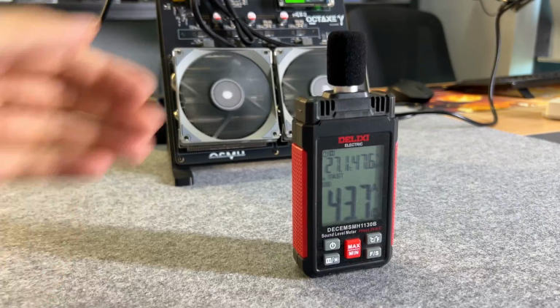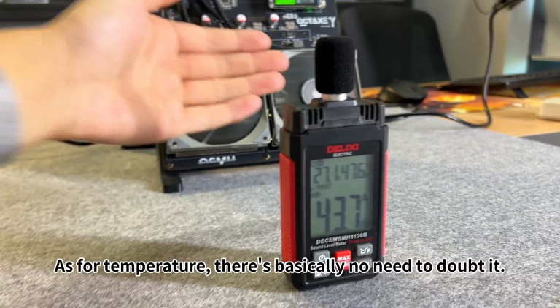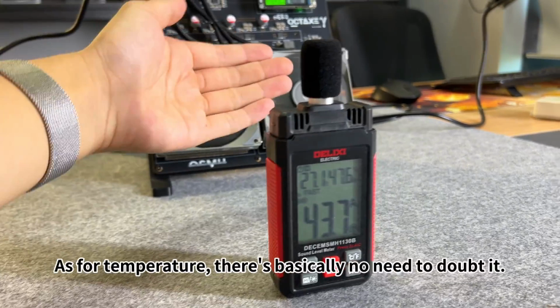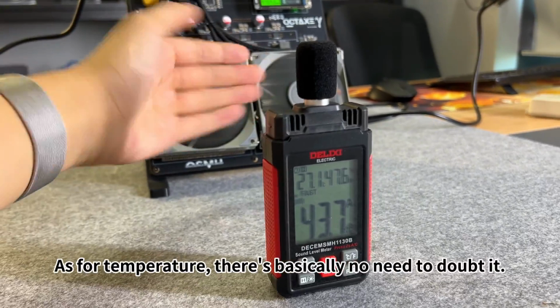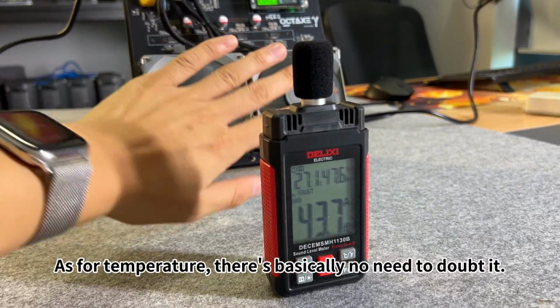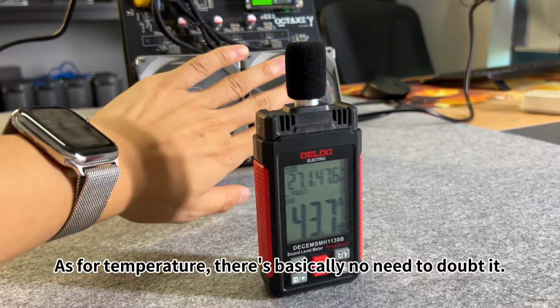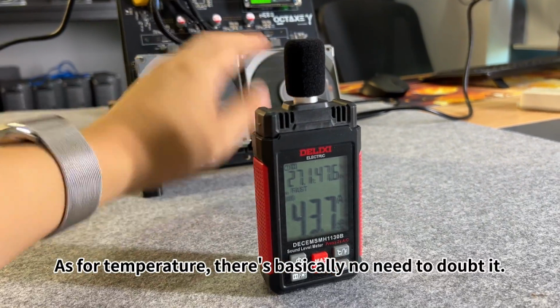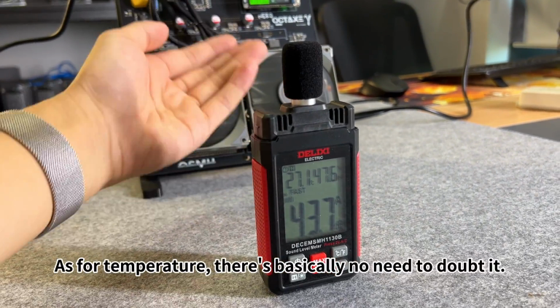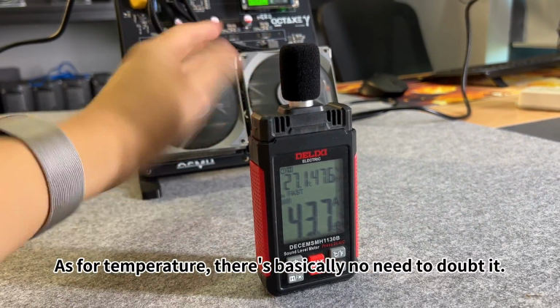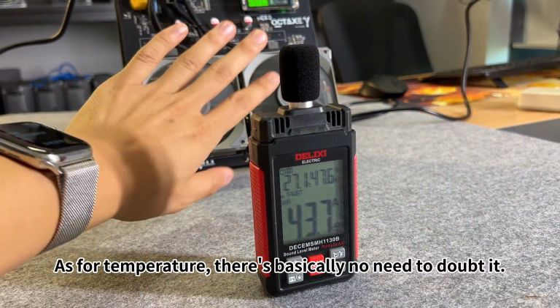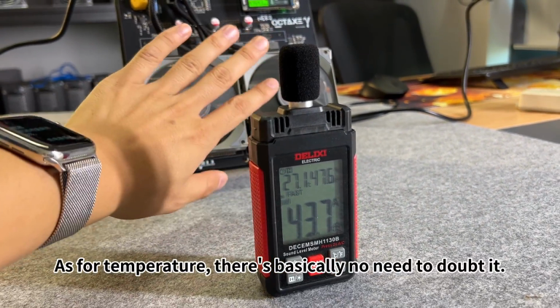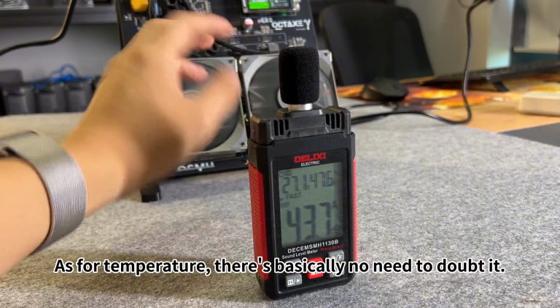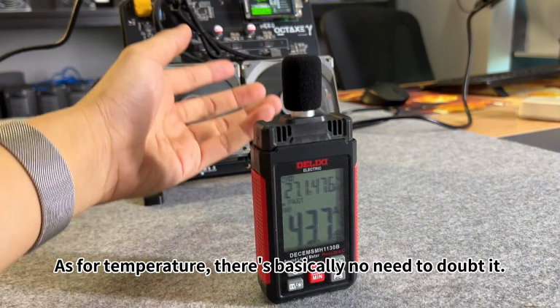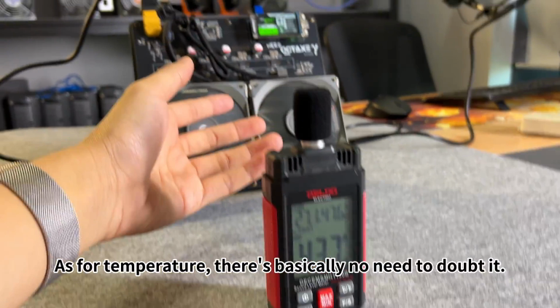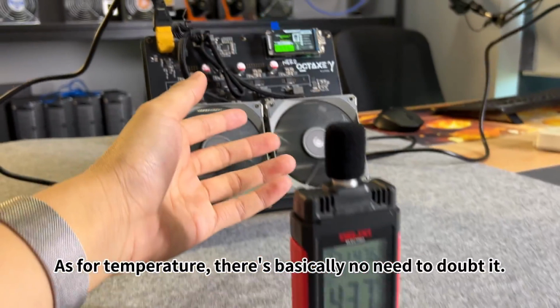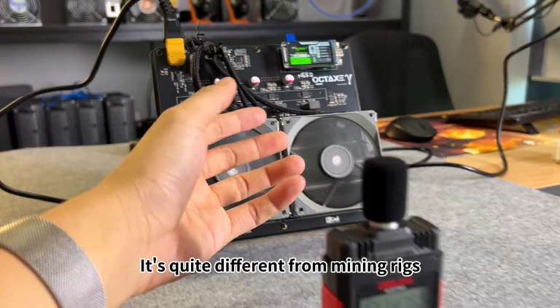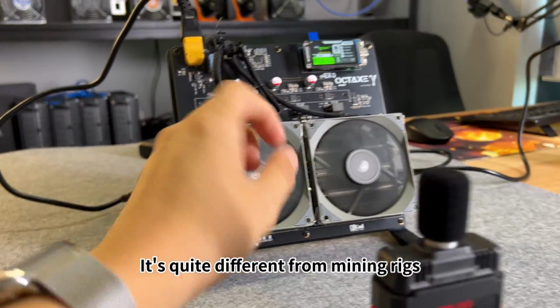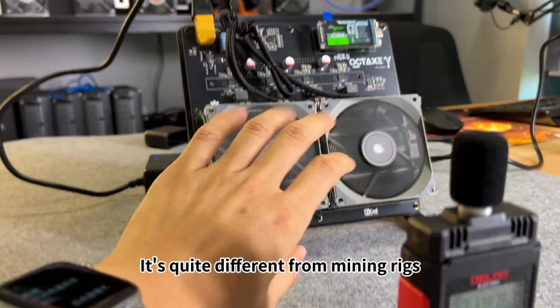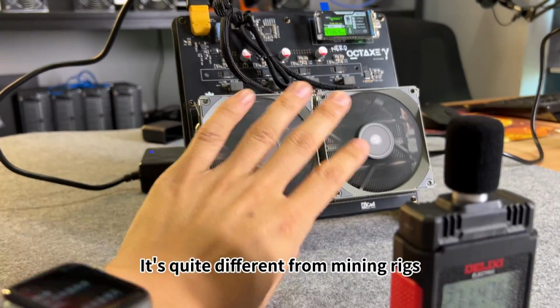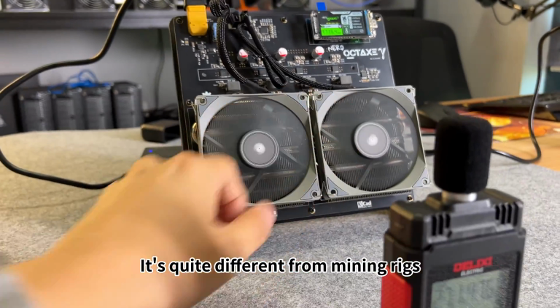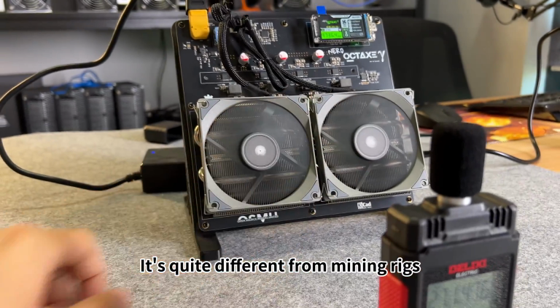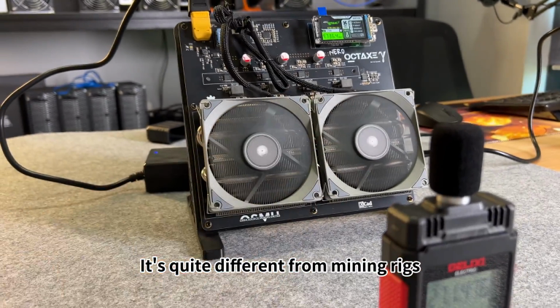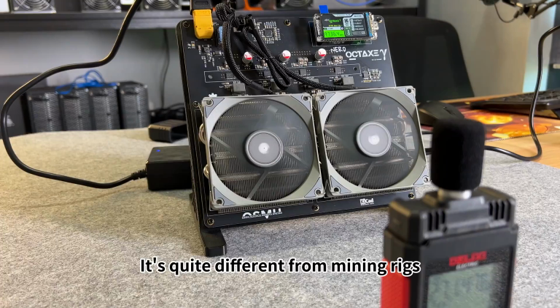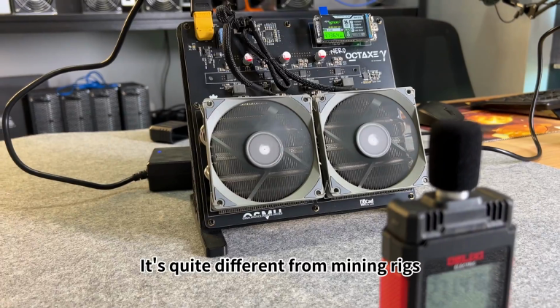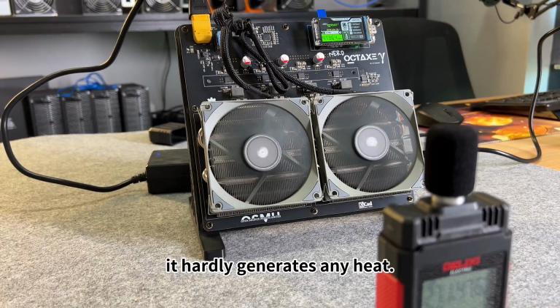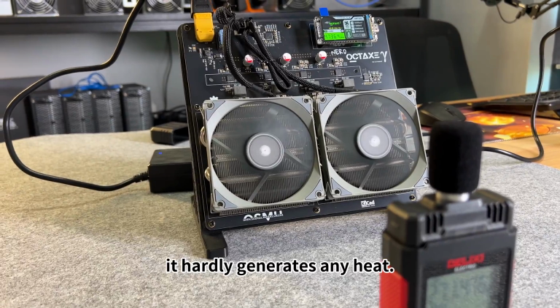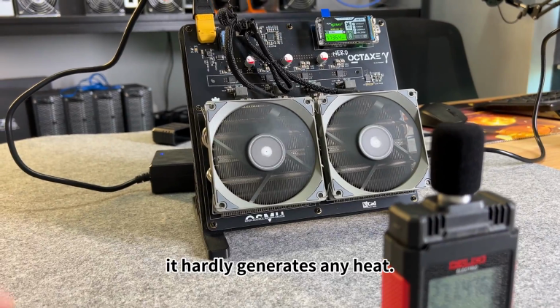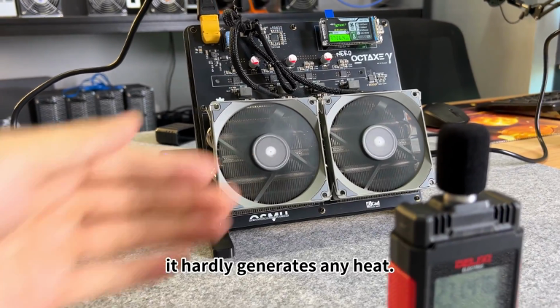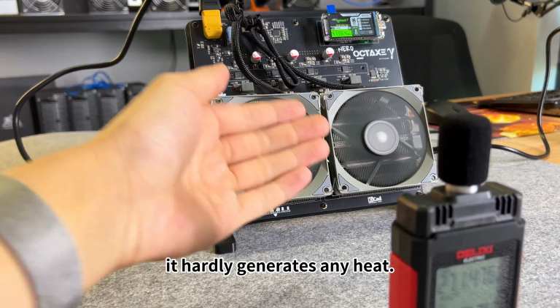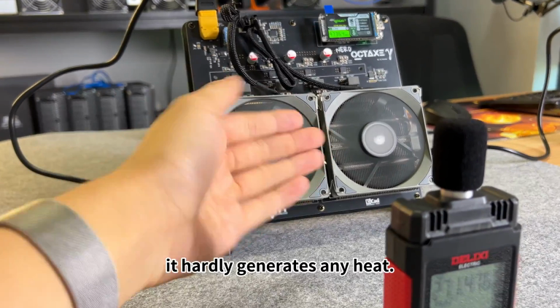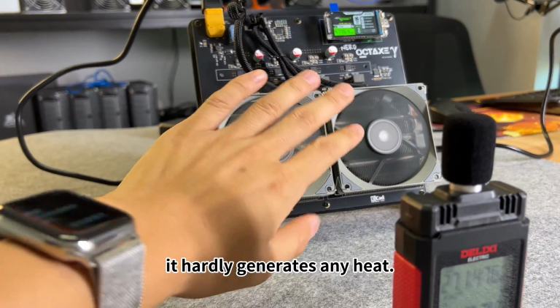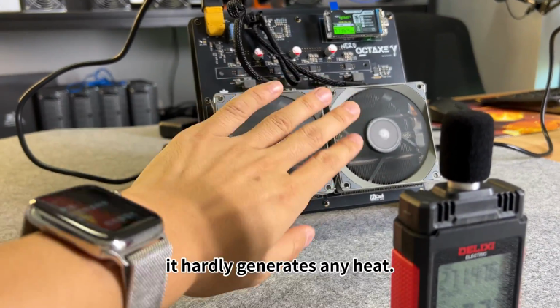As for temperature, there's basically no need to doubt it. It's quite different from mining rigs — it hardly generates any heat.